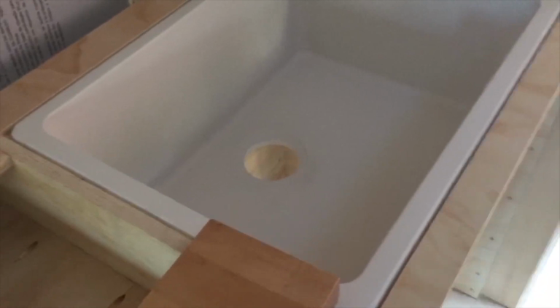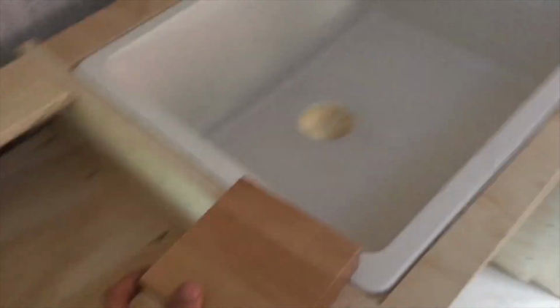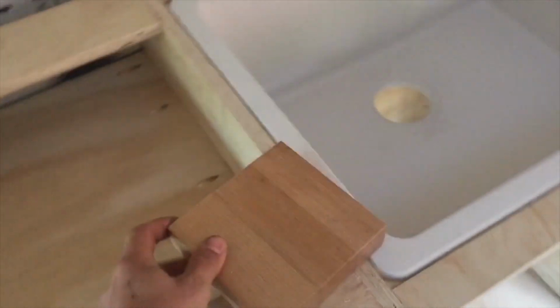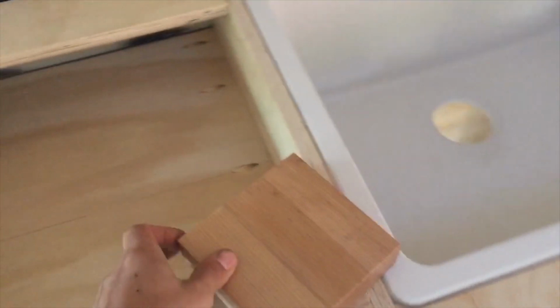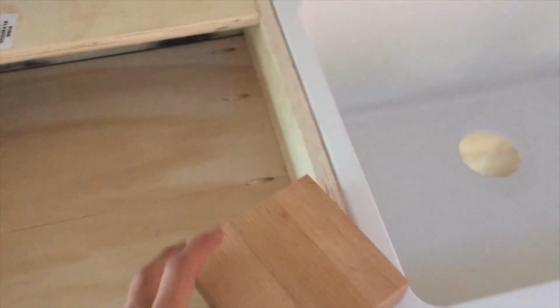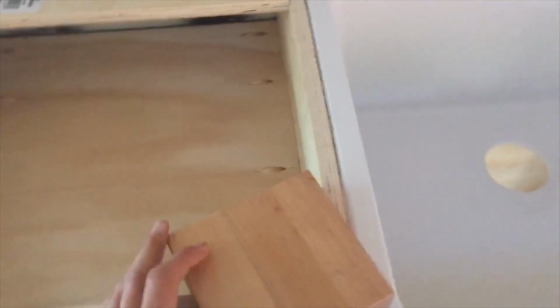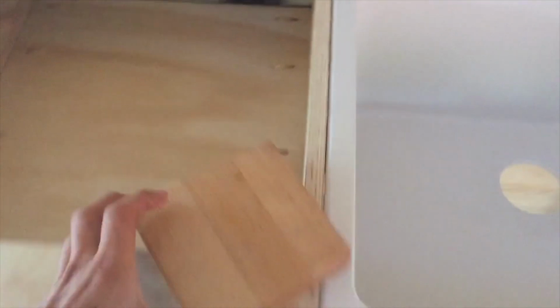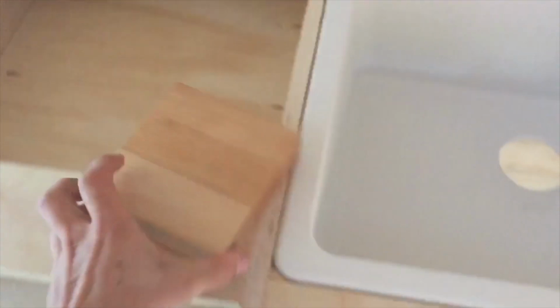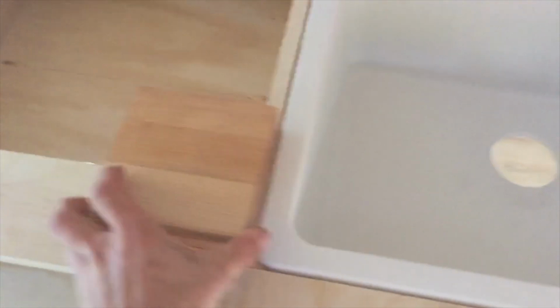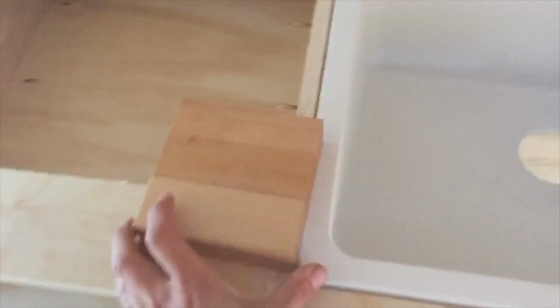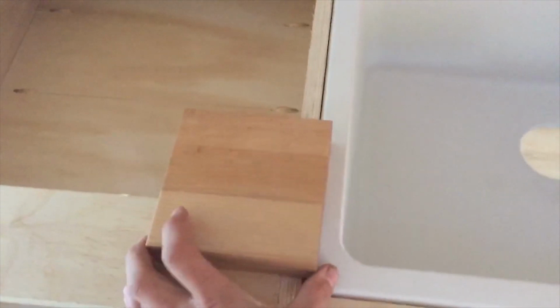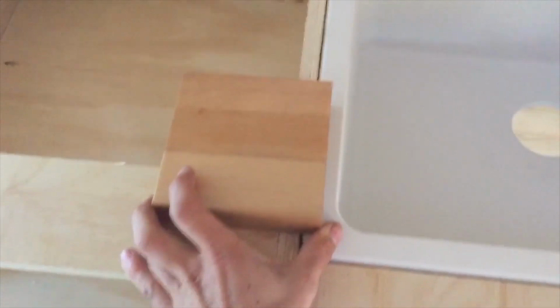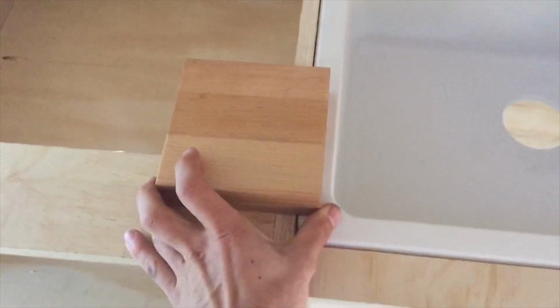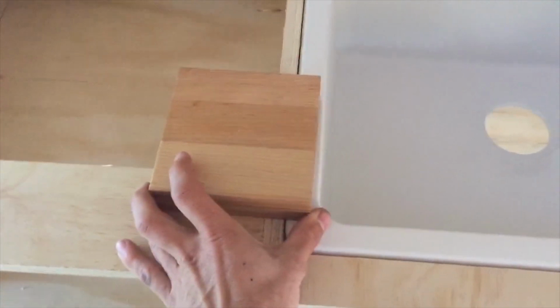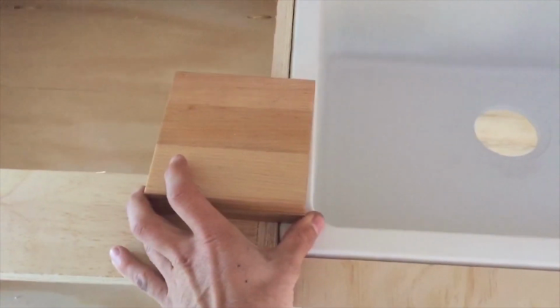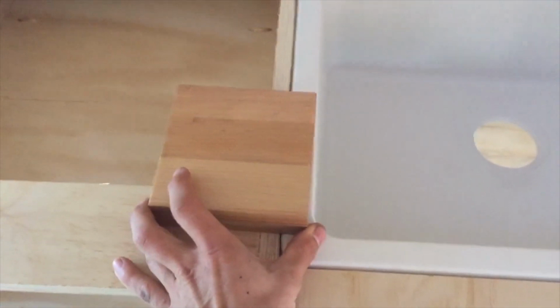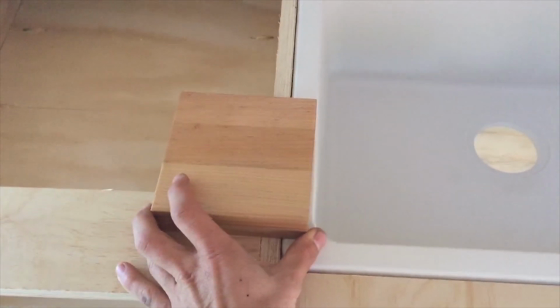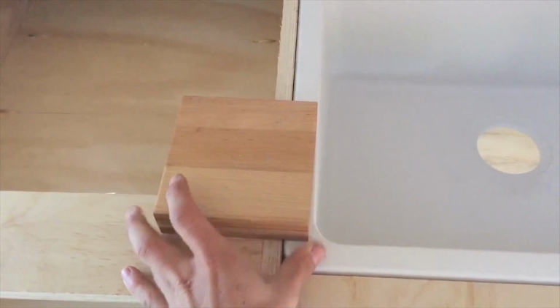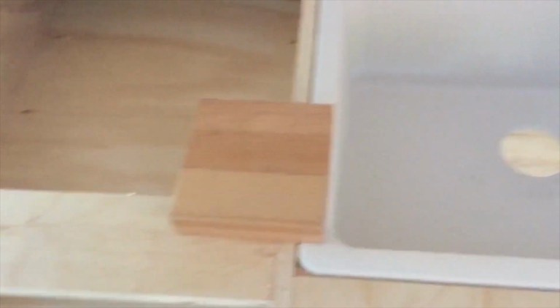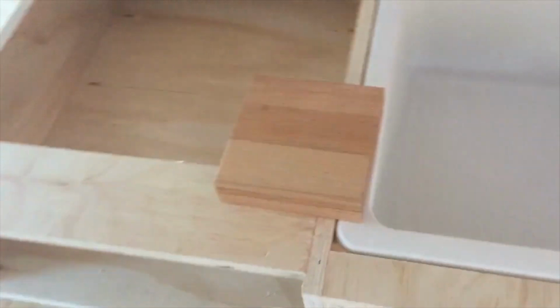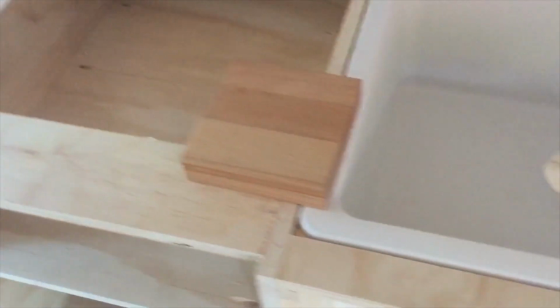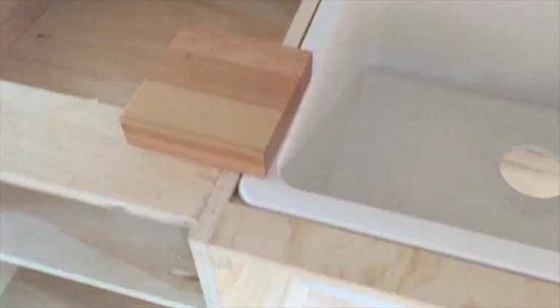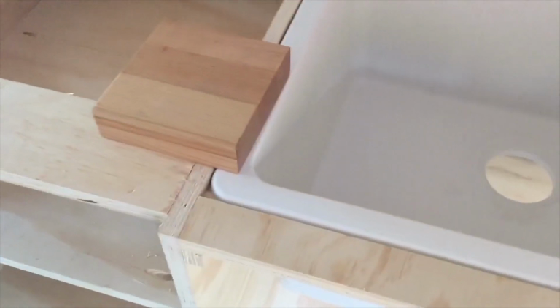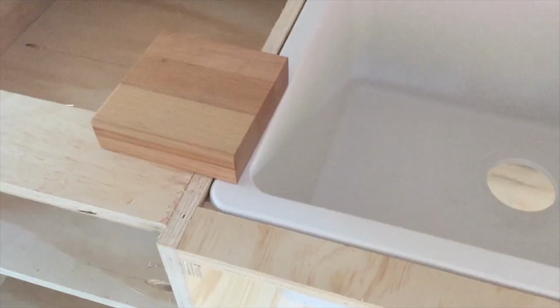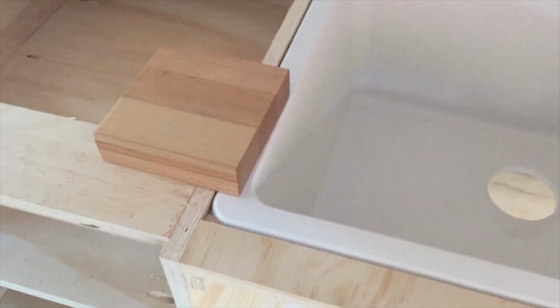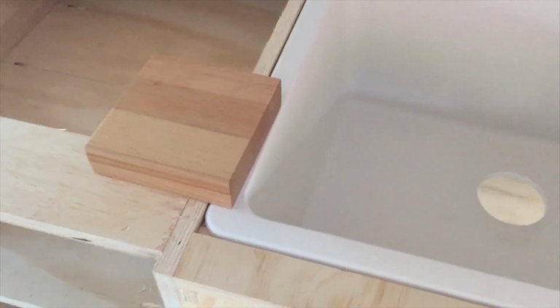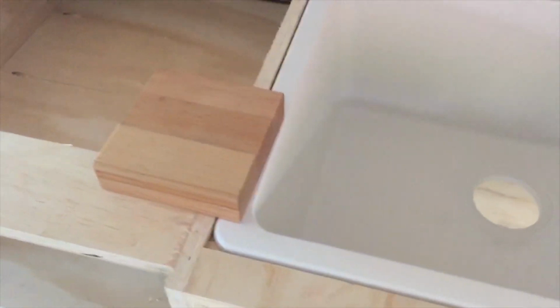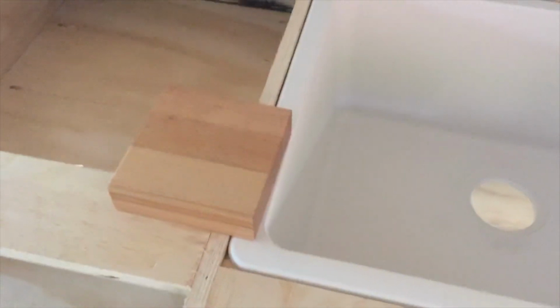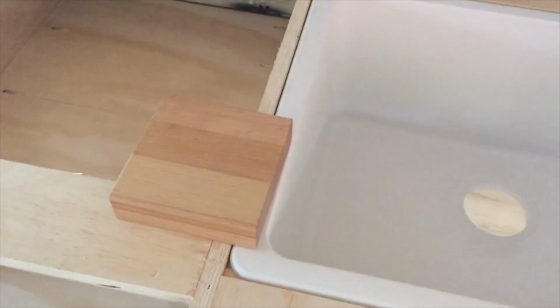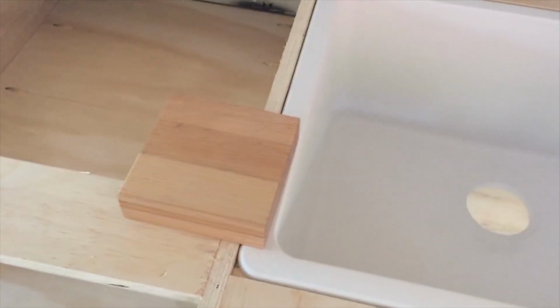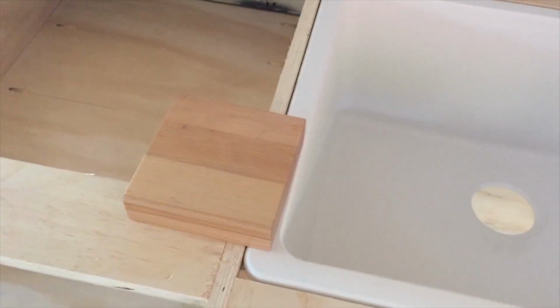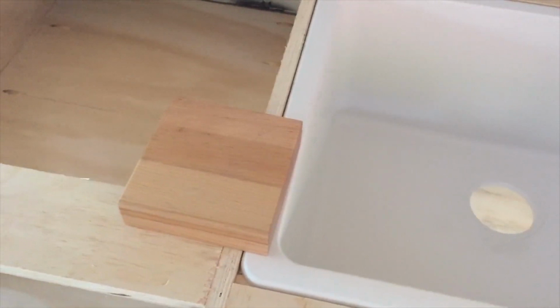This is what our countertop is going to be — some maple that'll end up finishing looking pretty groovy.